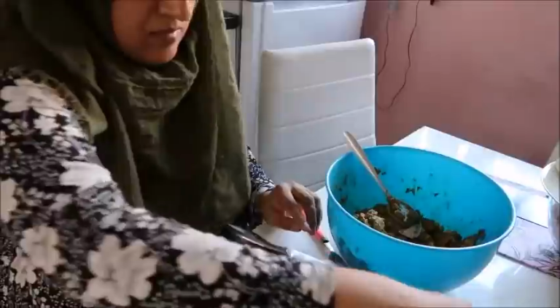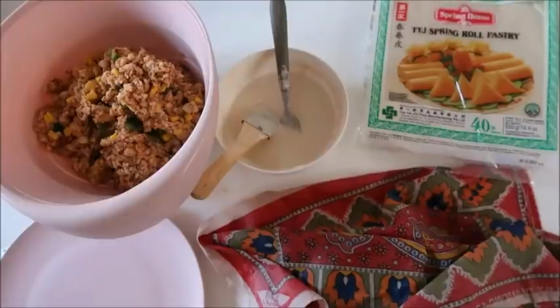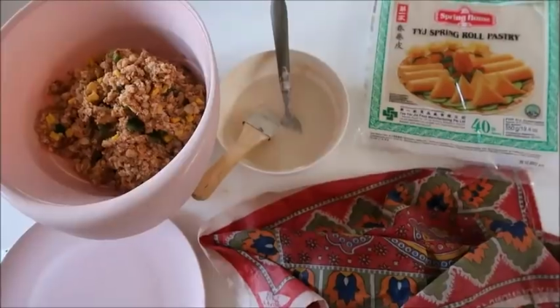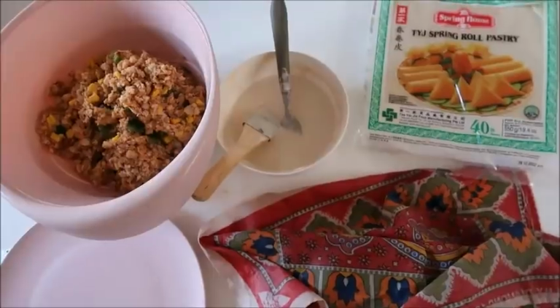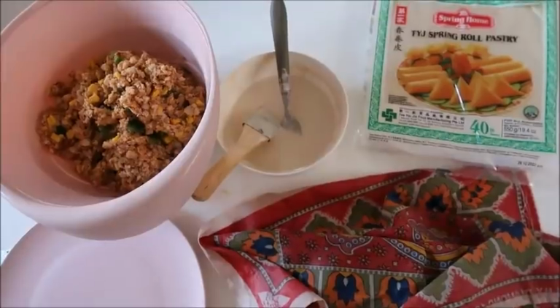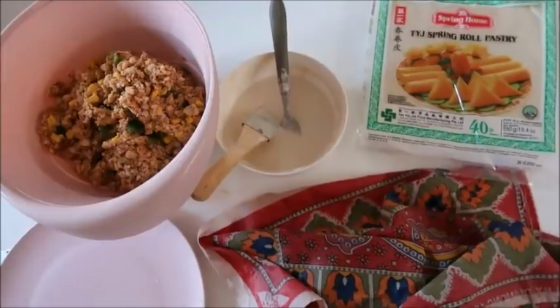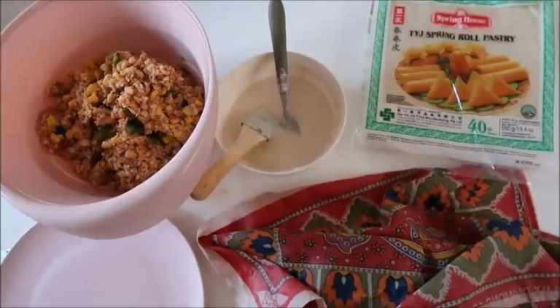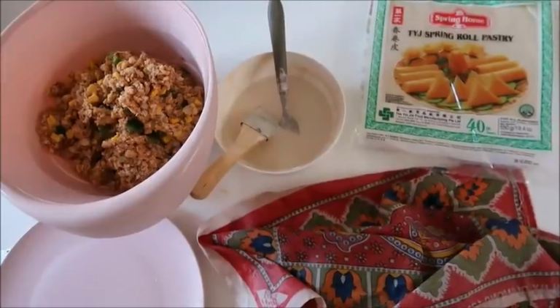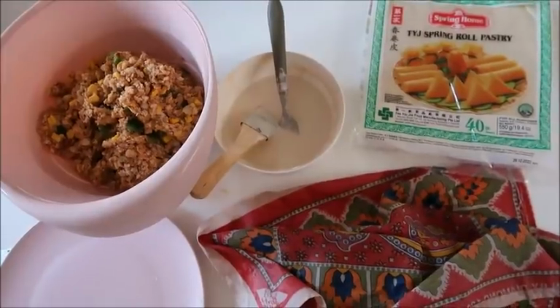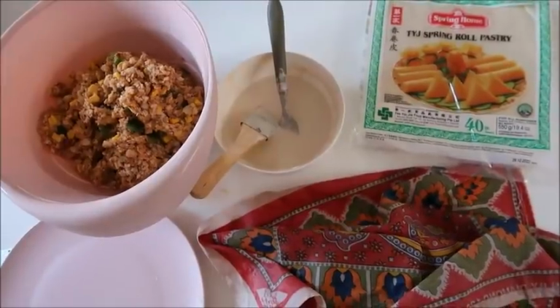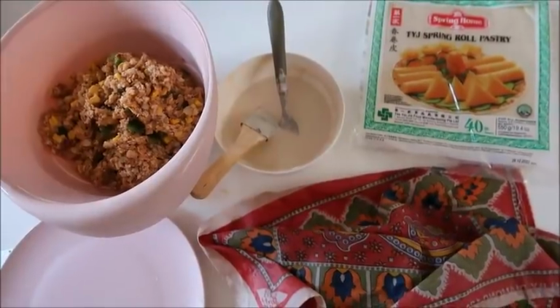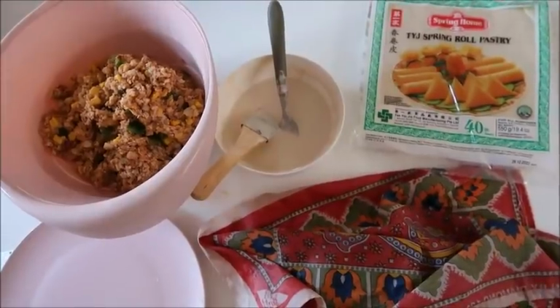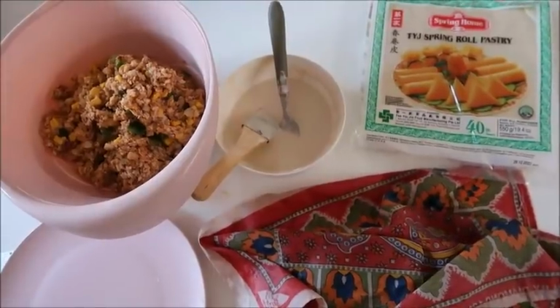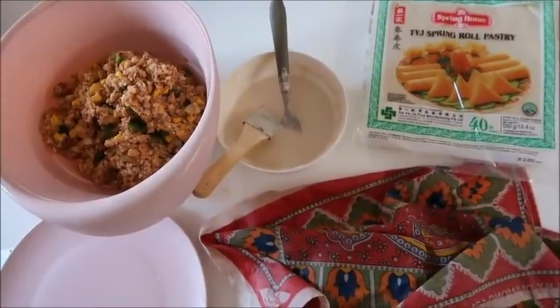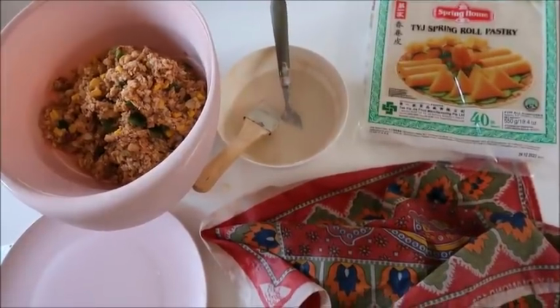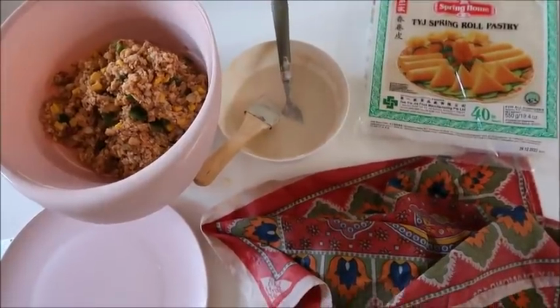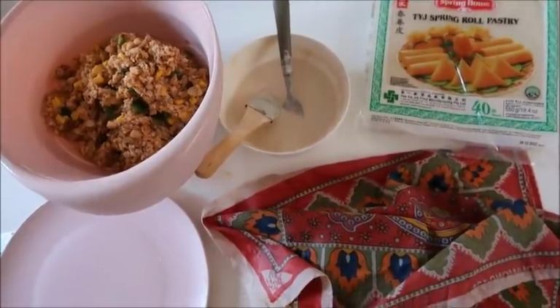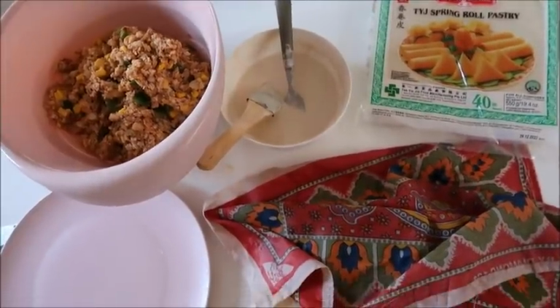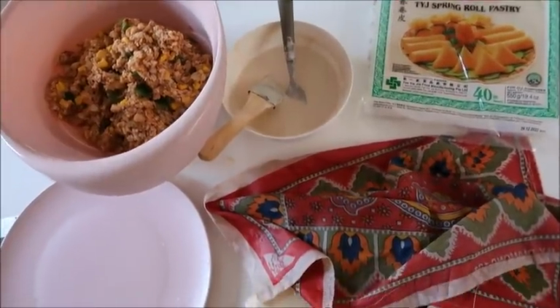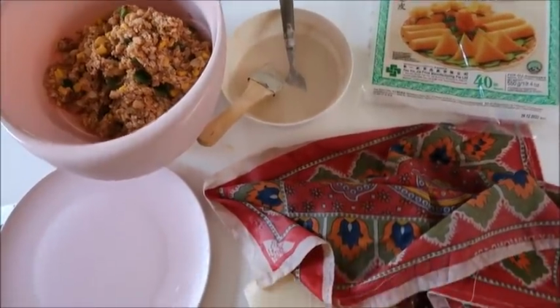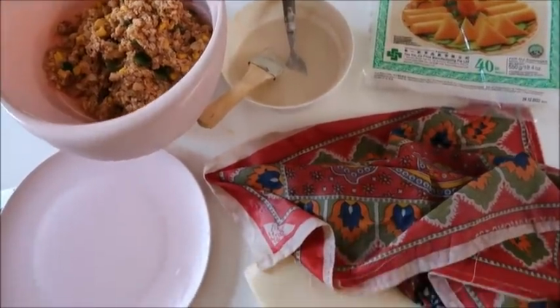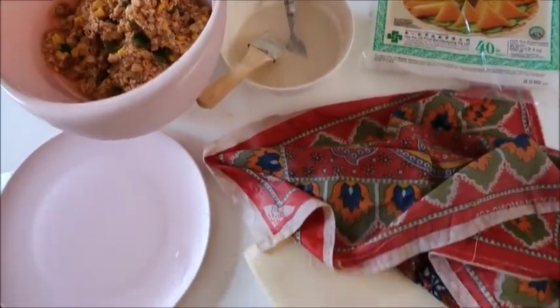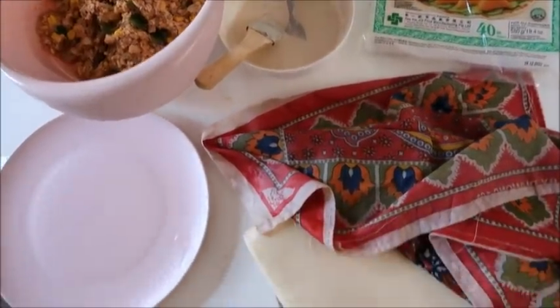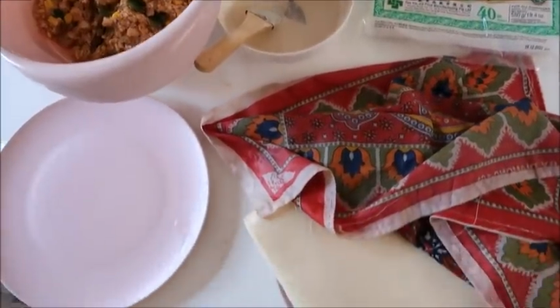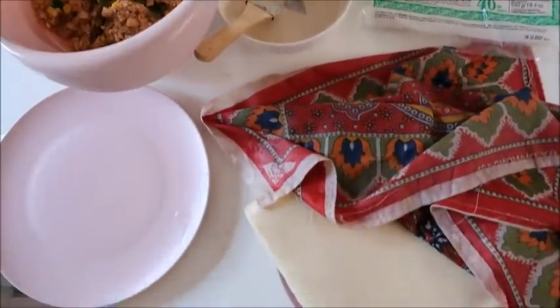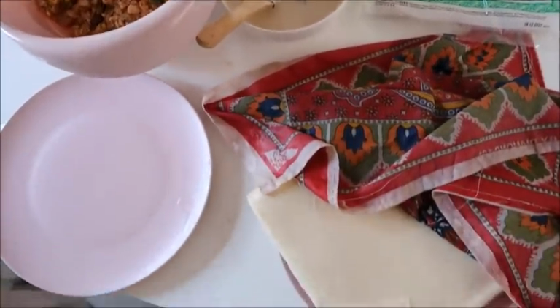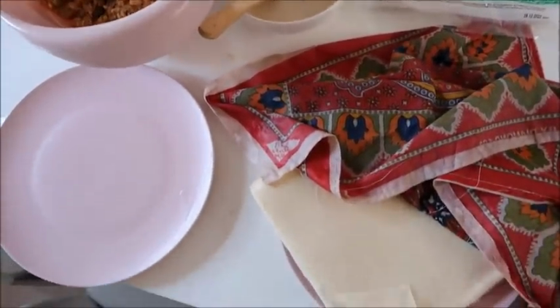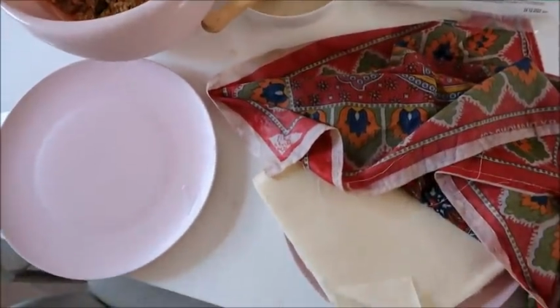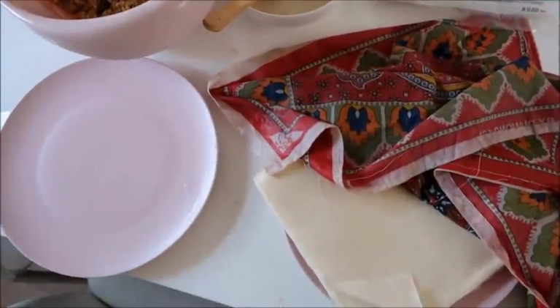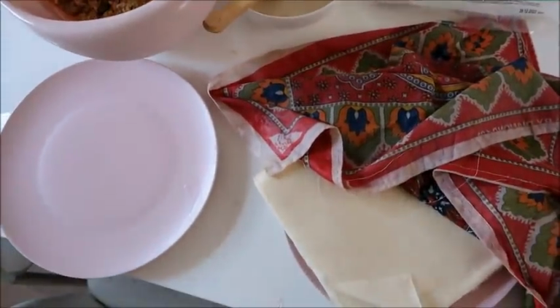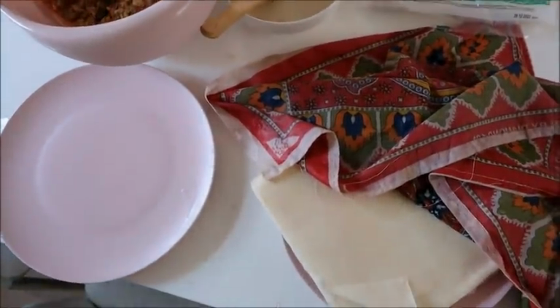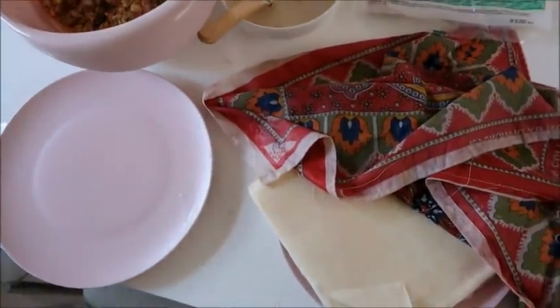Next up I'm making the spring rolls, so I've got the spring roll pastry ready.